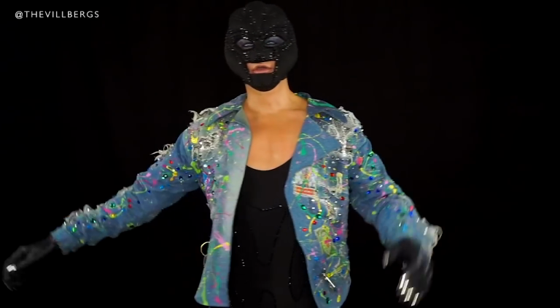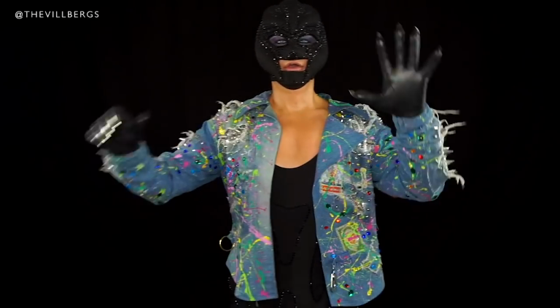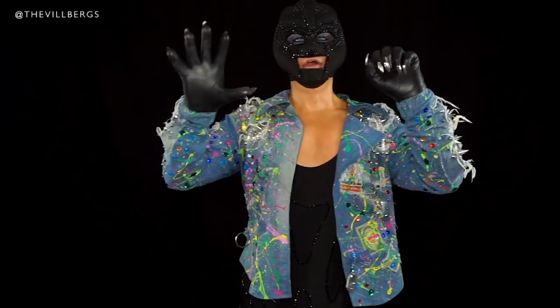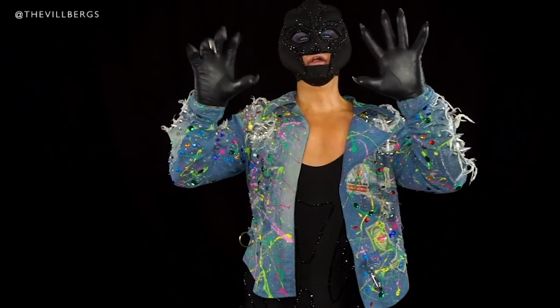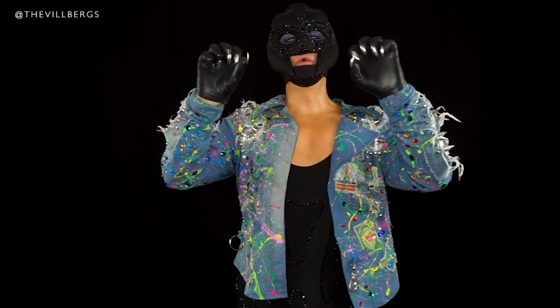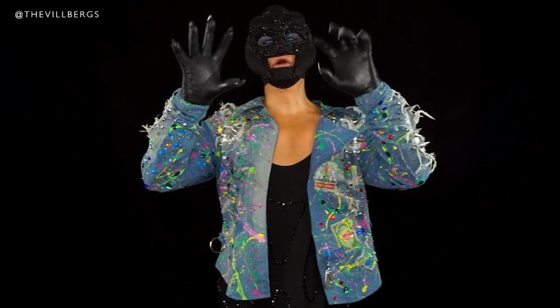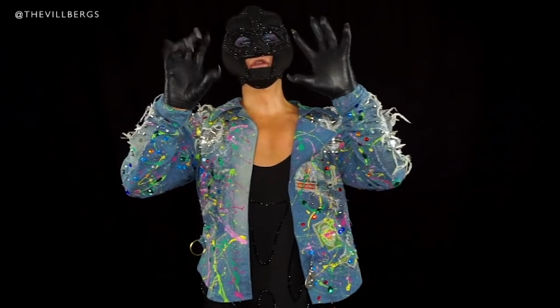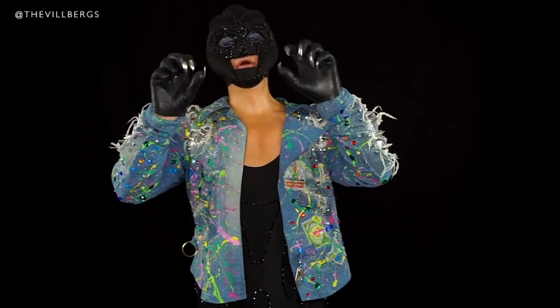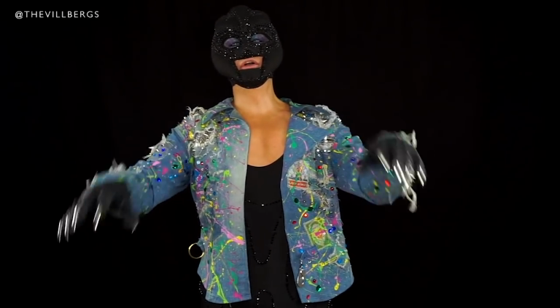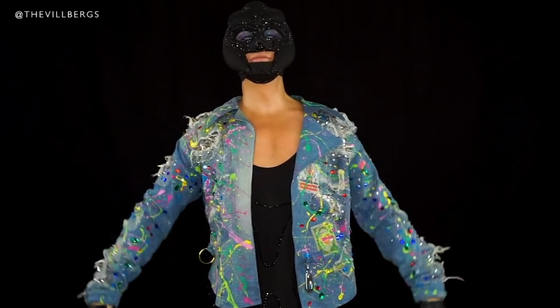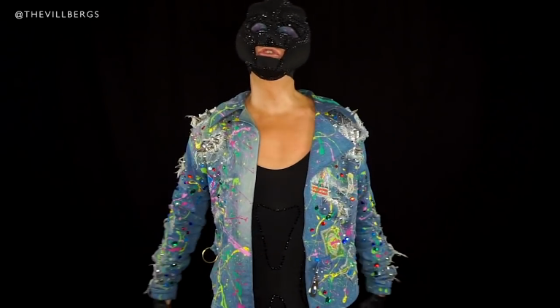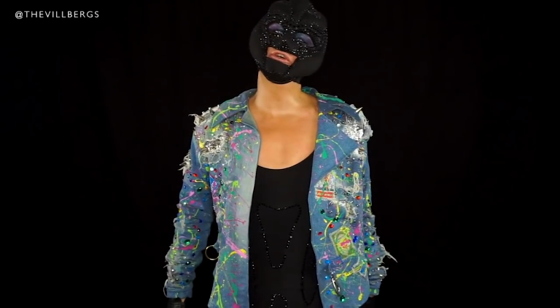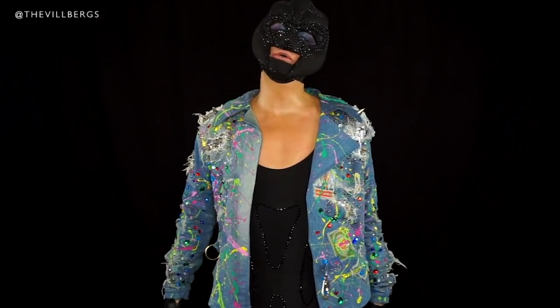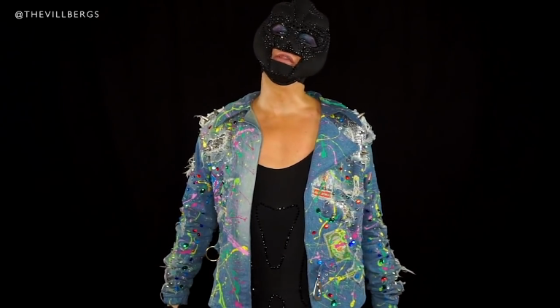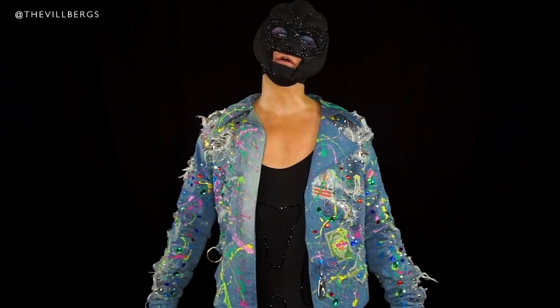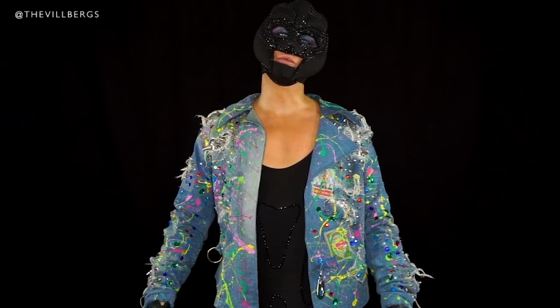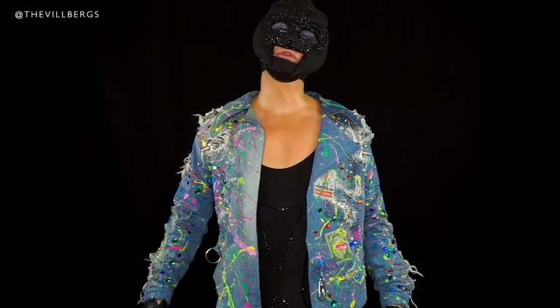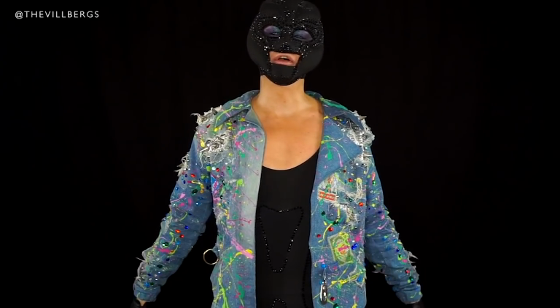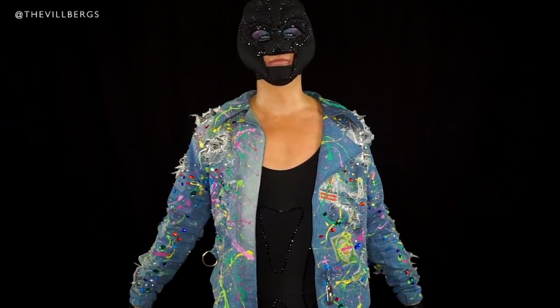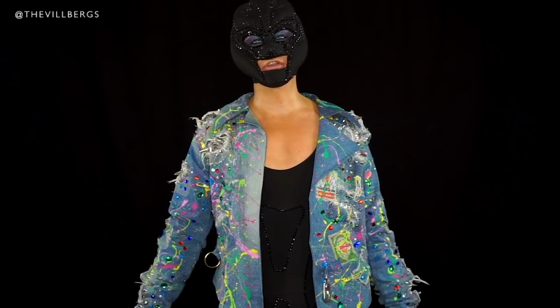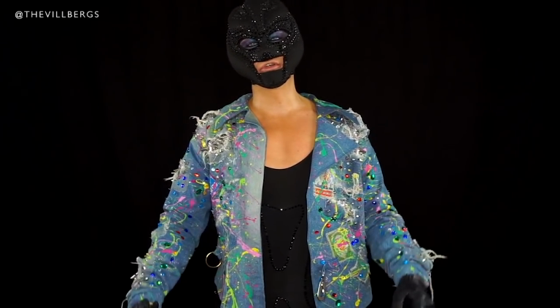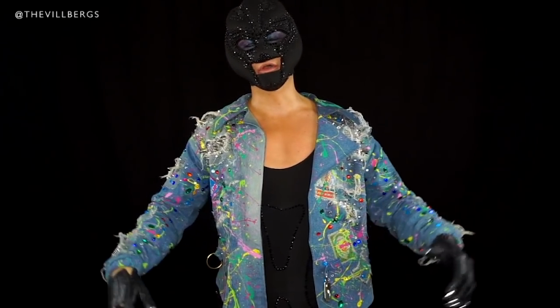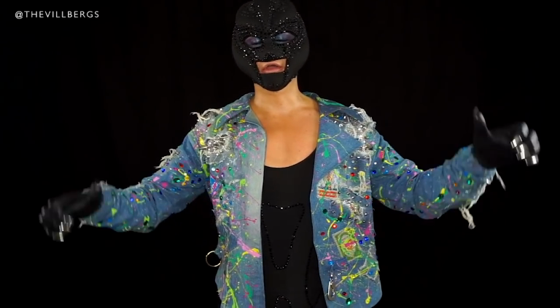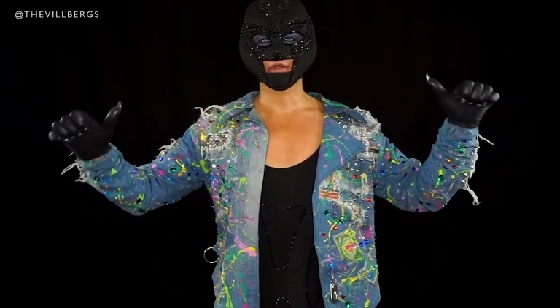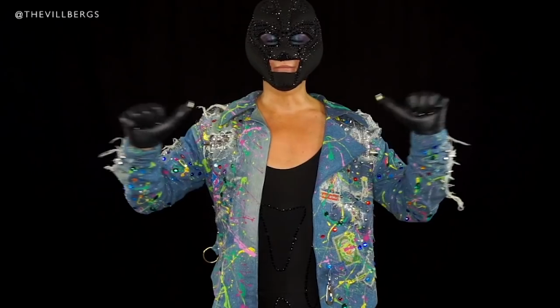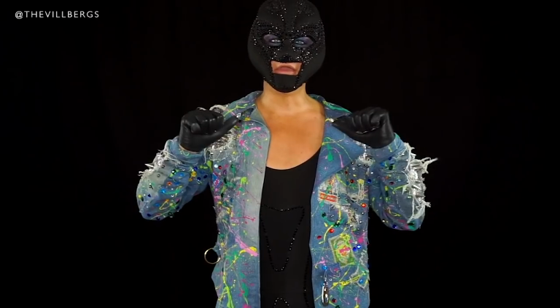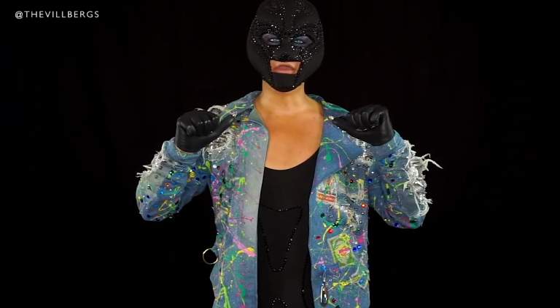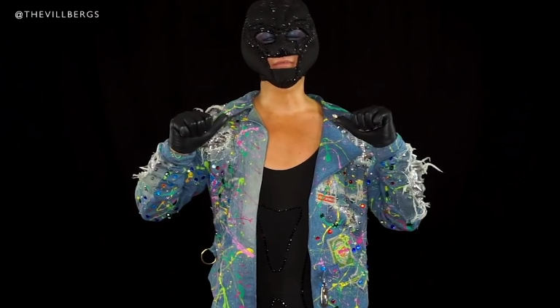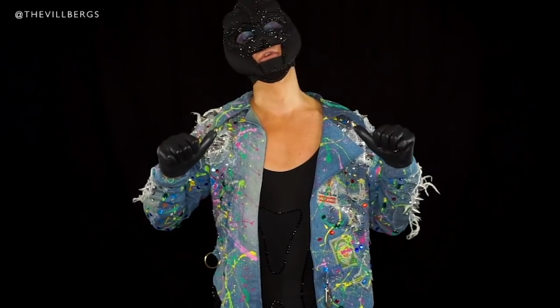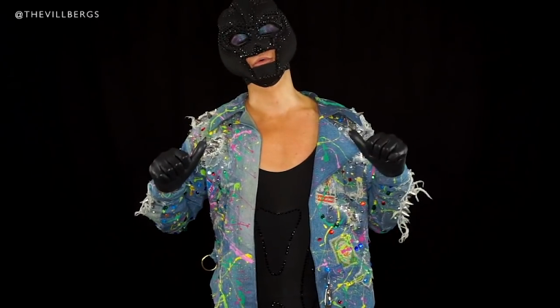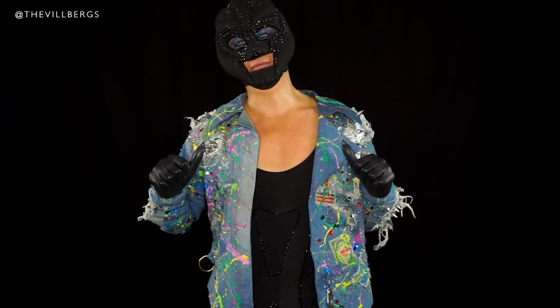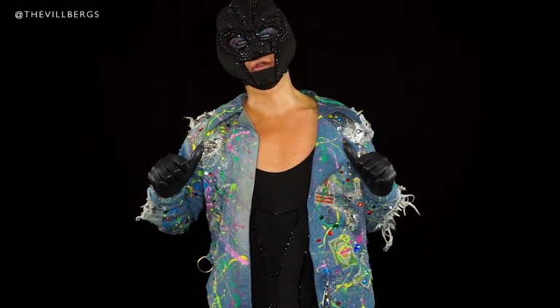Hey everyone, welcome to another wig transformation with me, Mr. Wilberg.